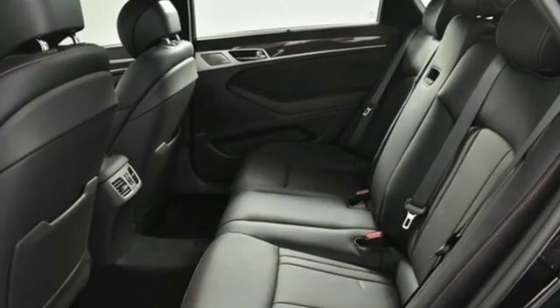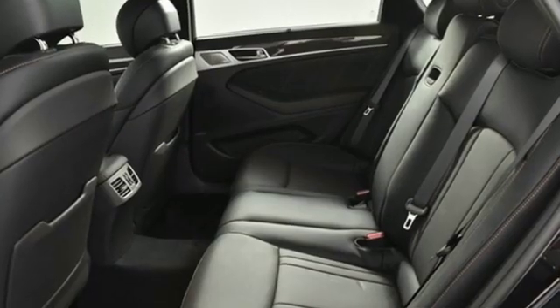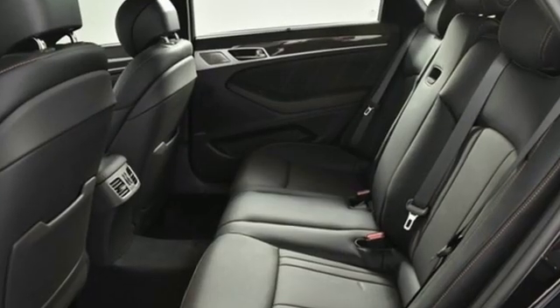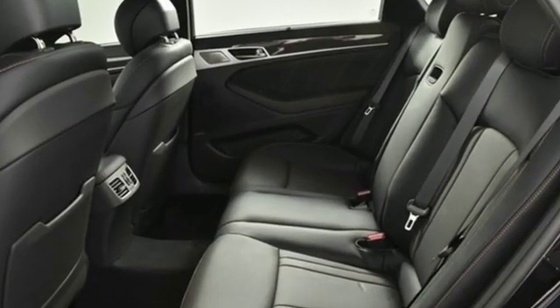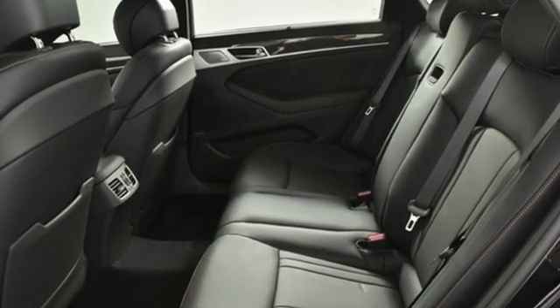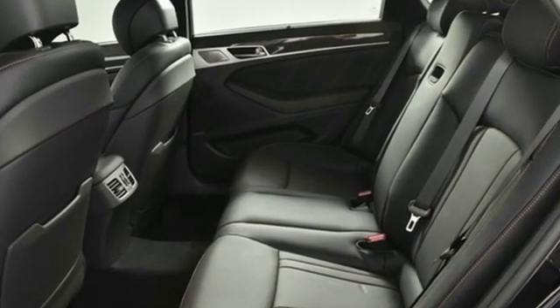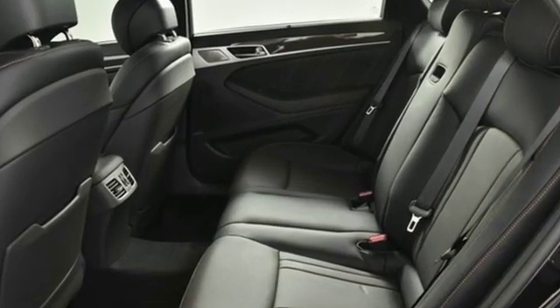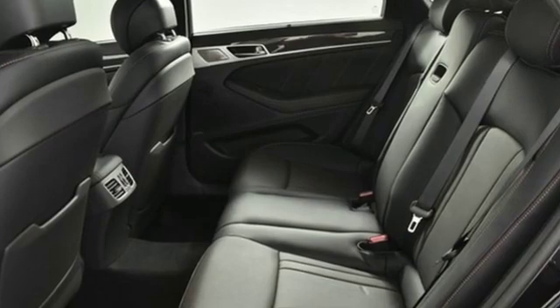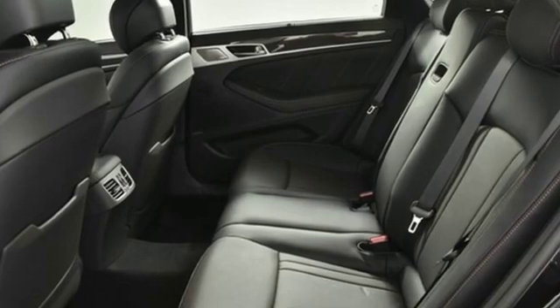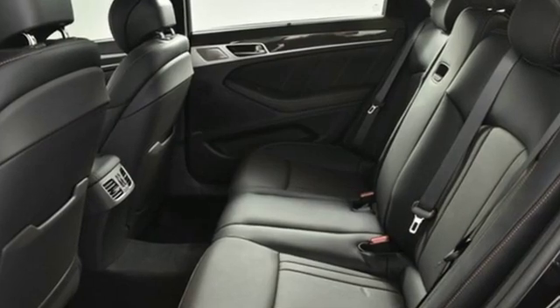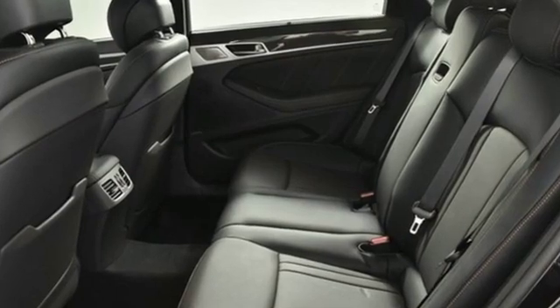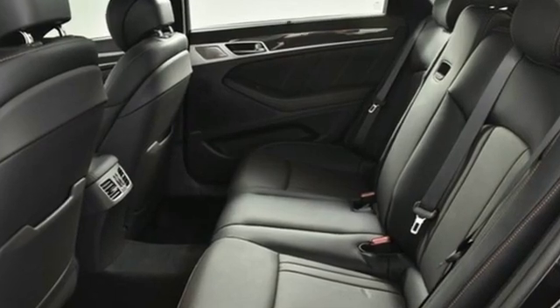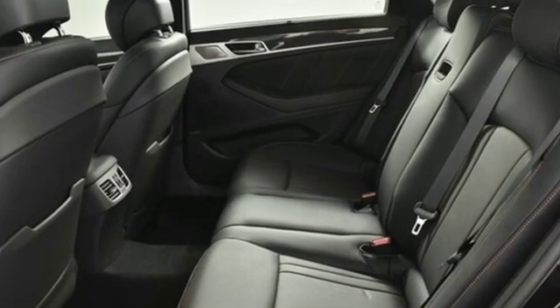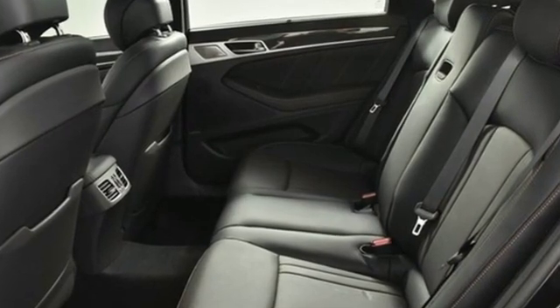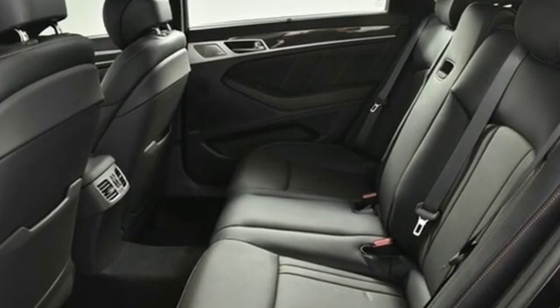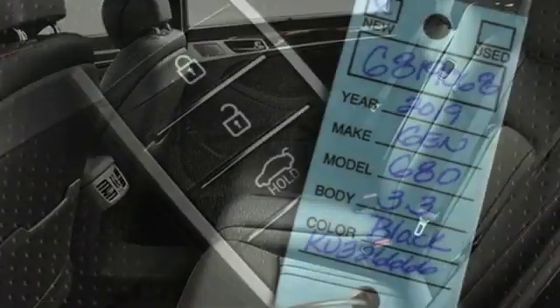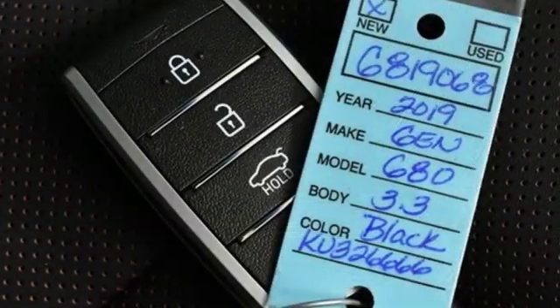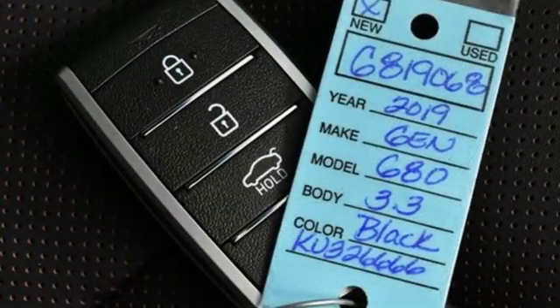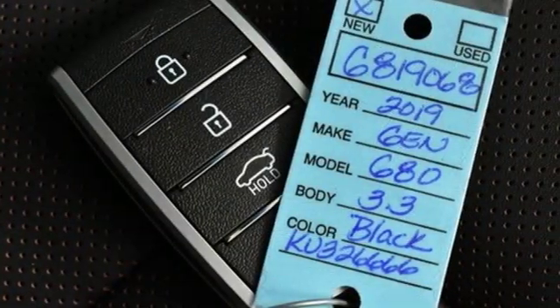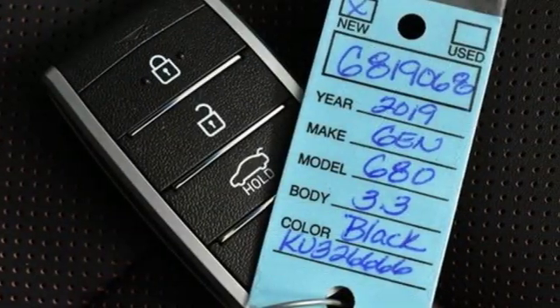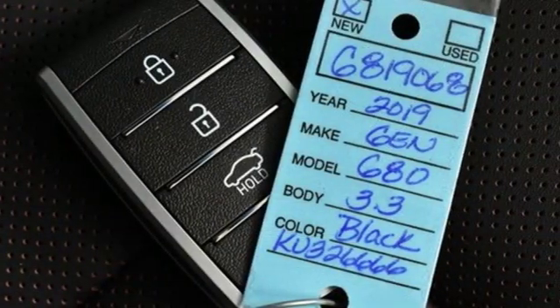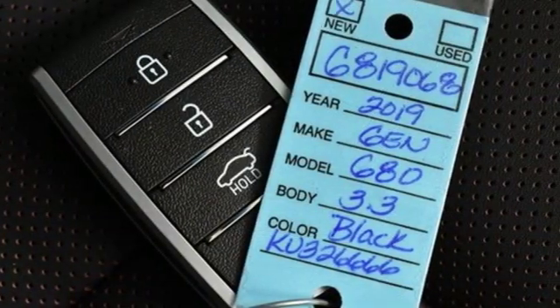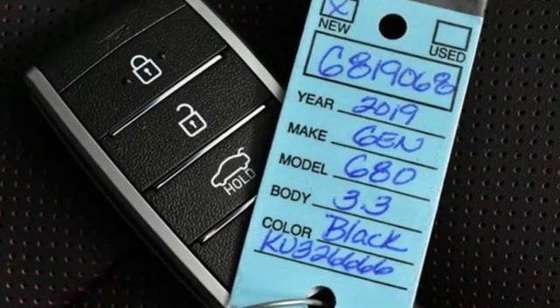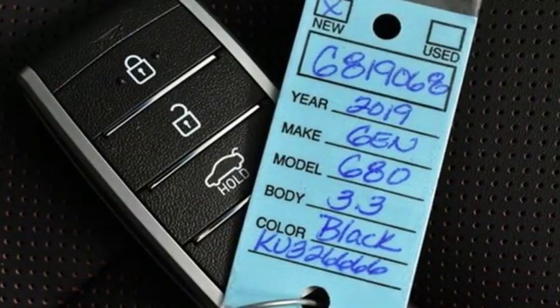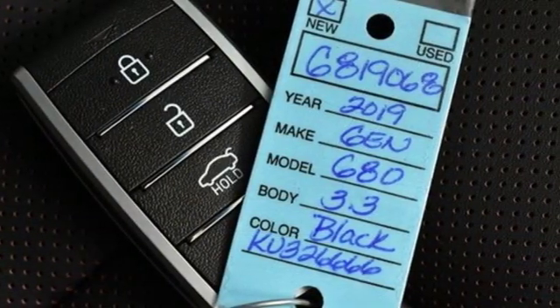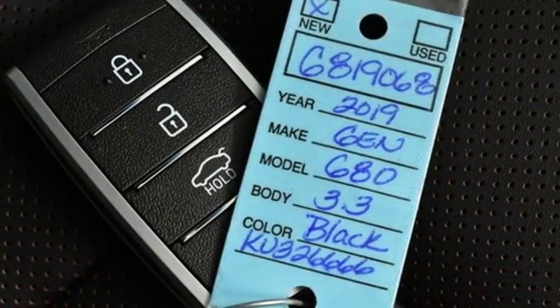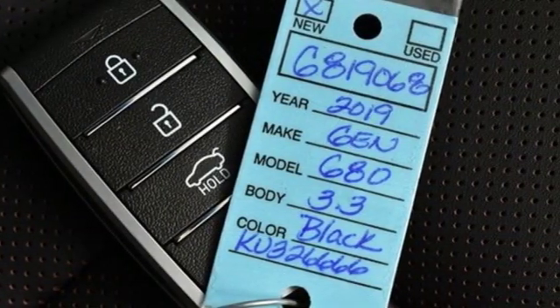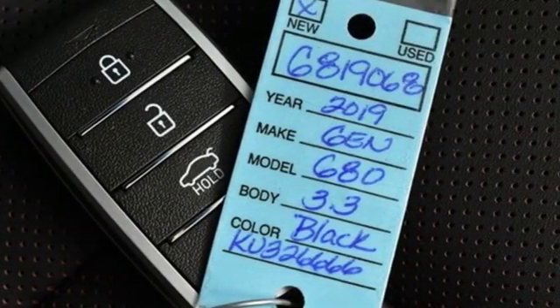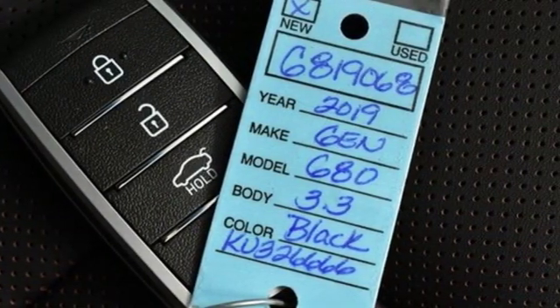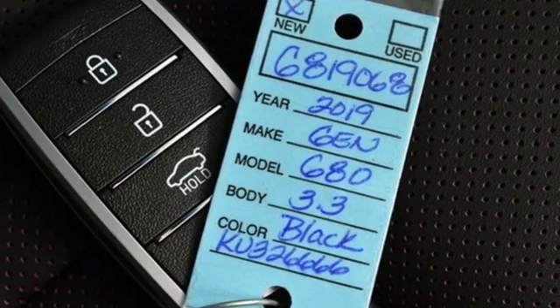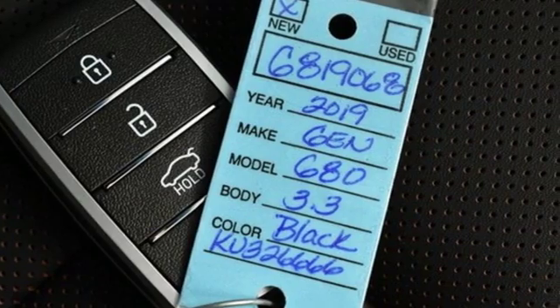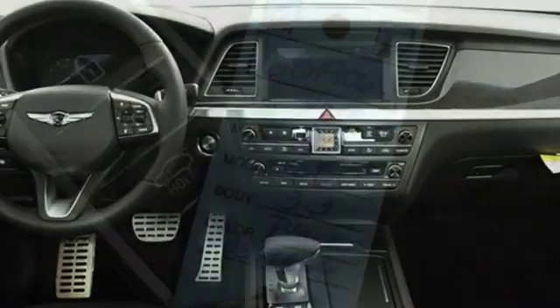For Genesis, luxury is about more than just comfort. It's about performance, it's about versatility, and it's about safety too.